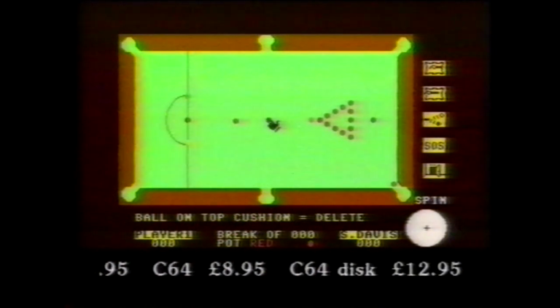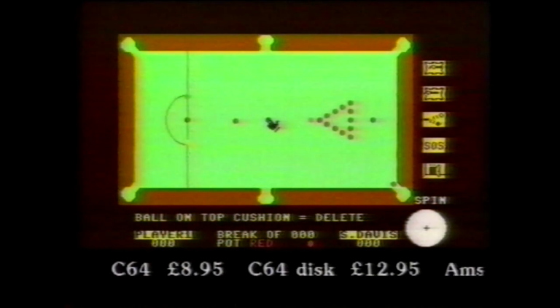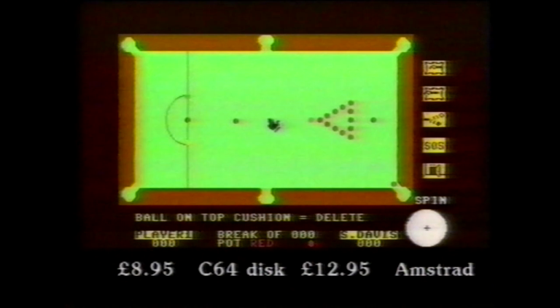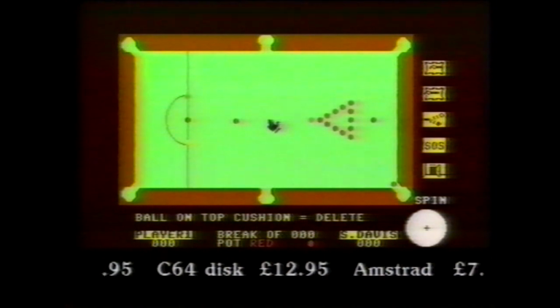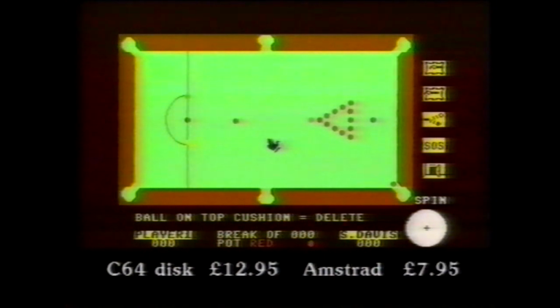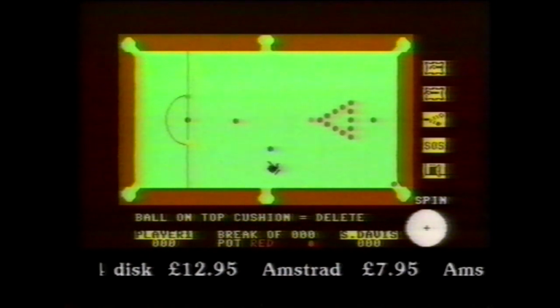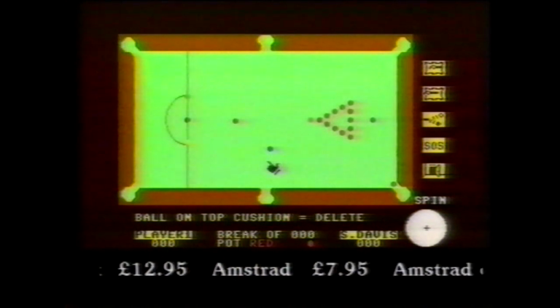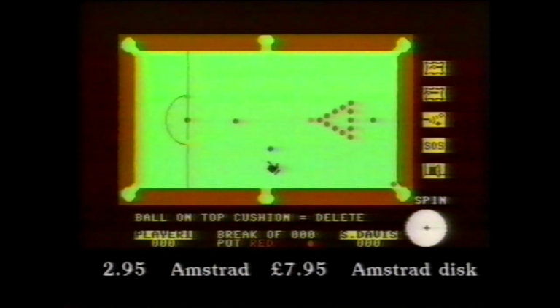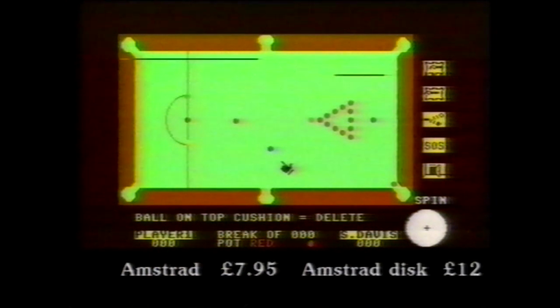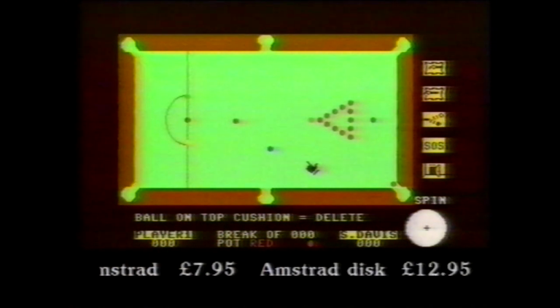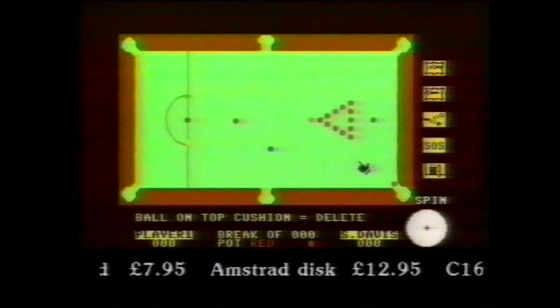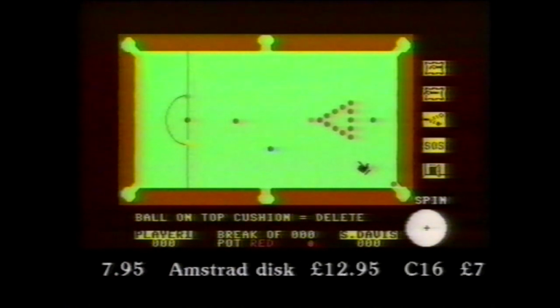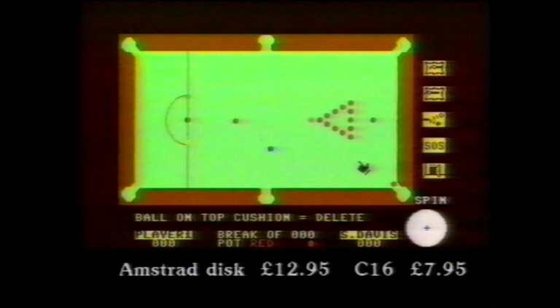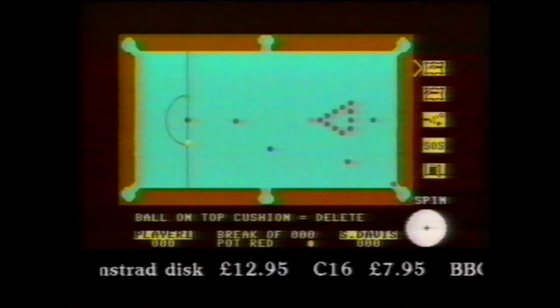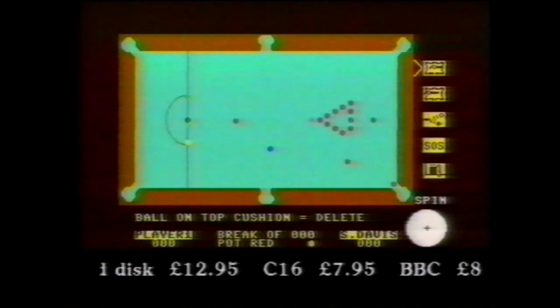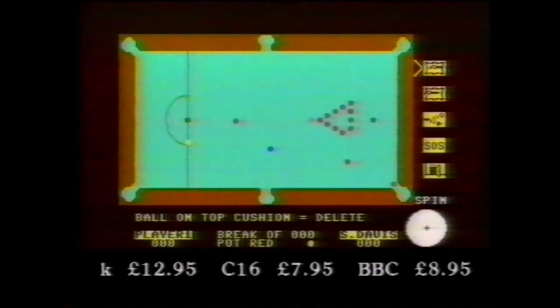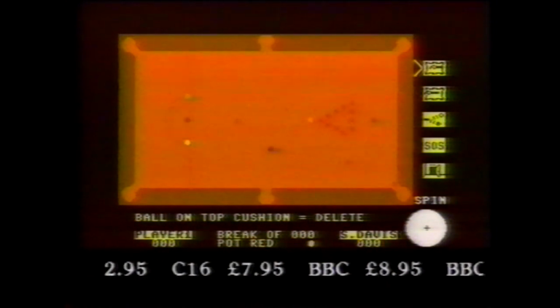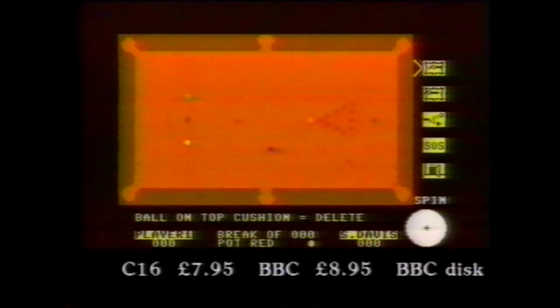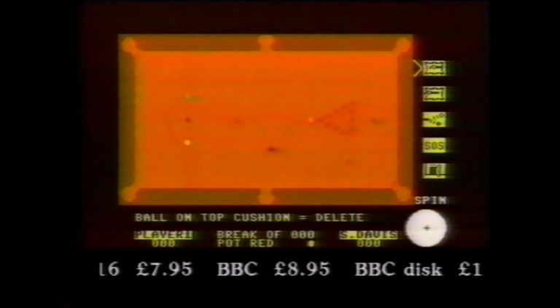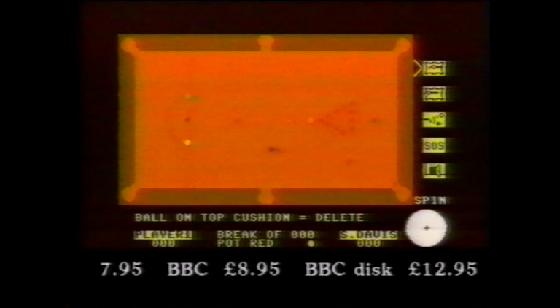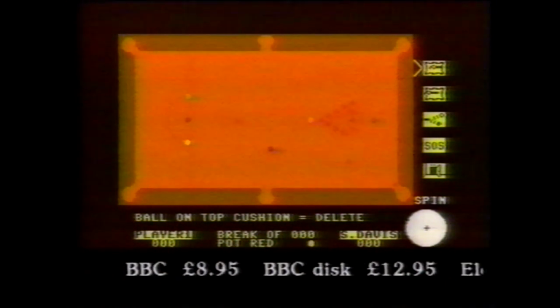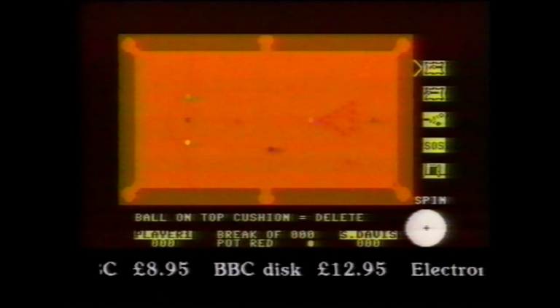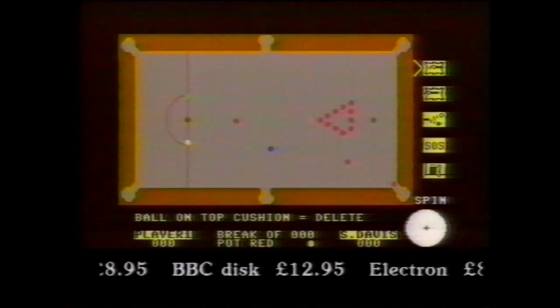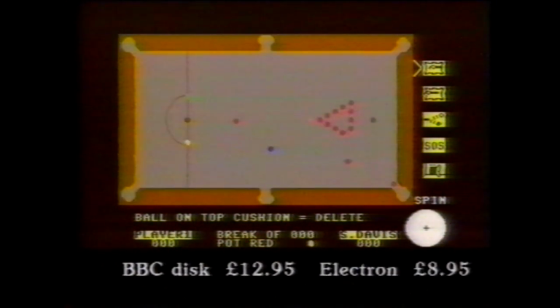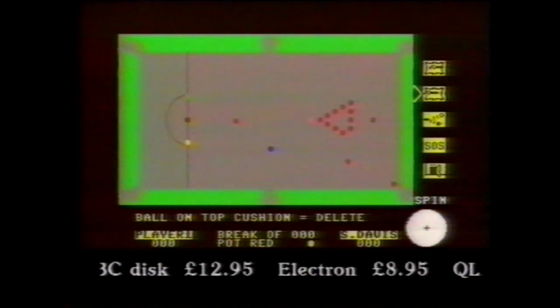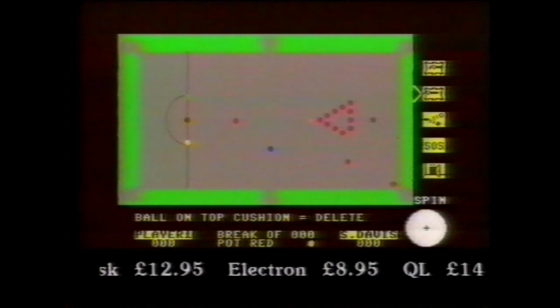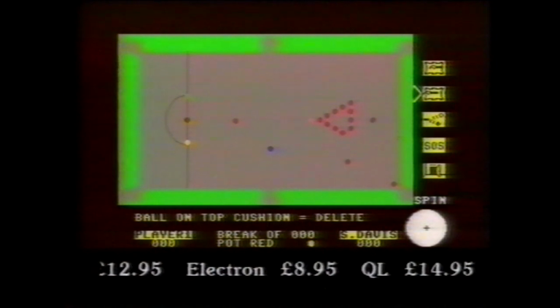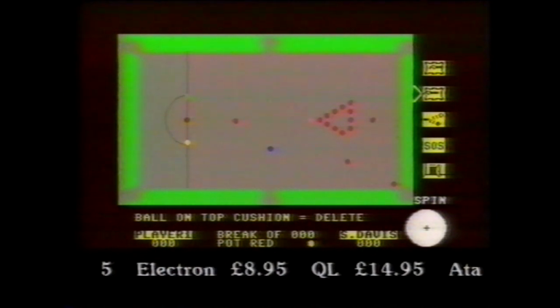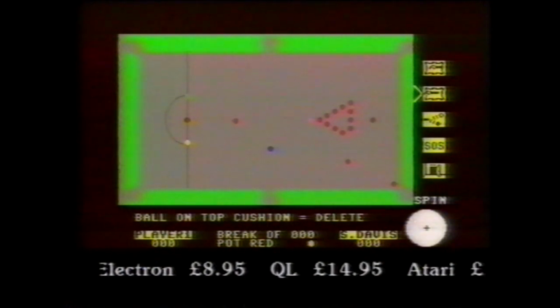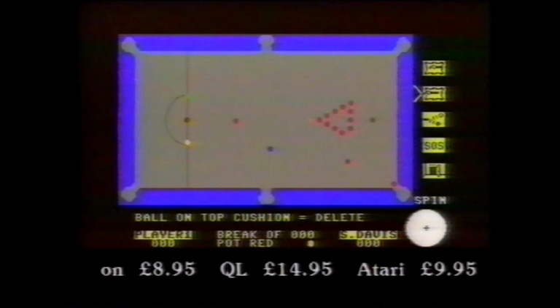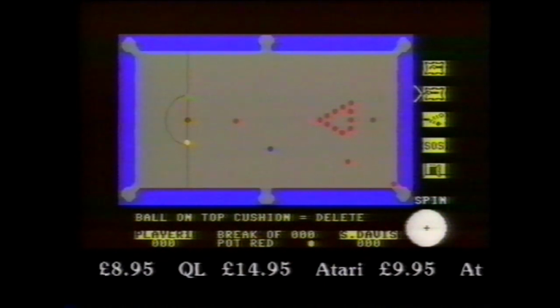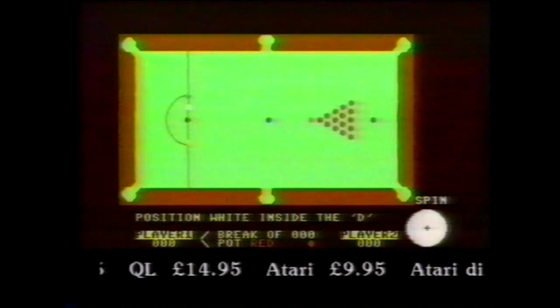Edit mode allows you to set up the table exactly as you wish. Position the balls or change the colour of the cloth and of the cushion.